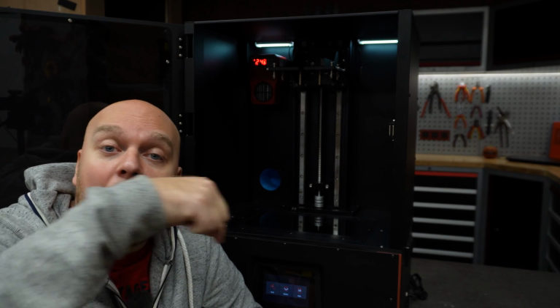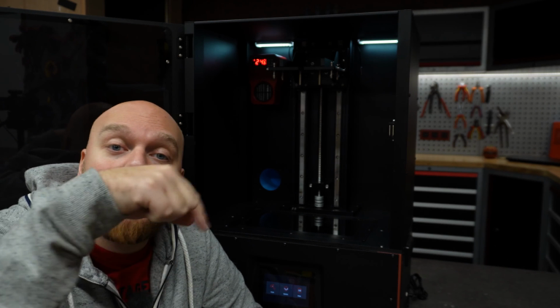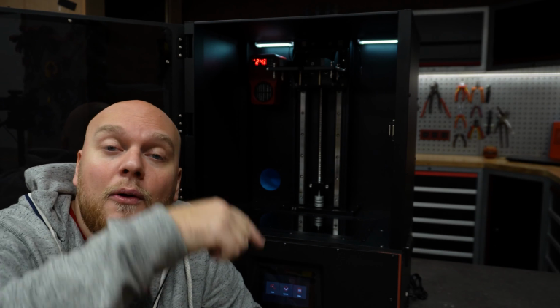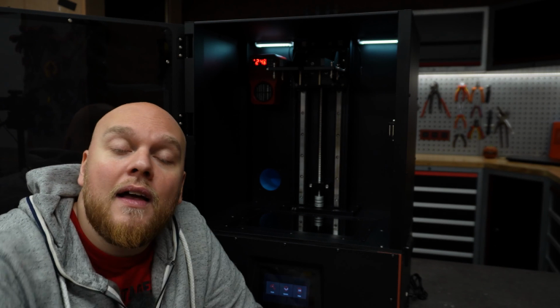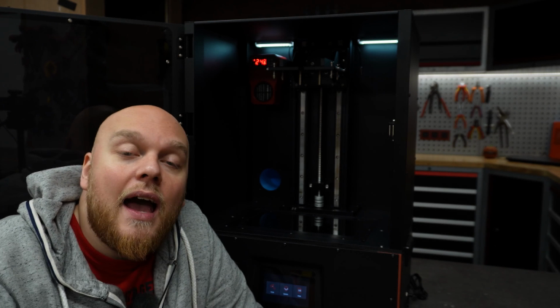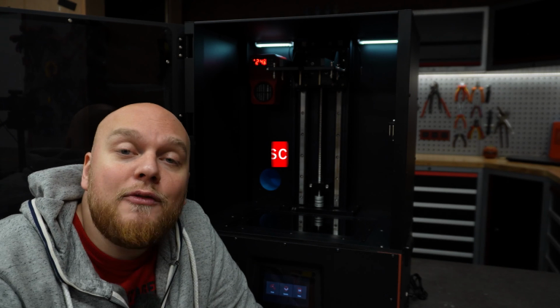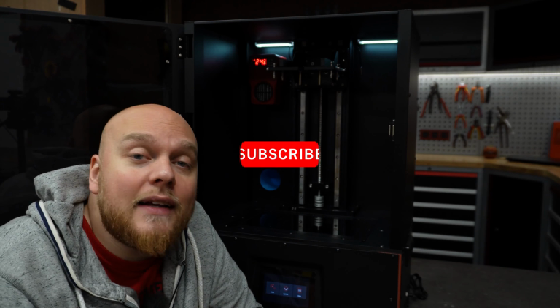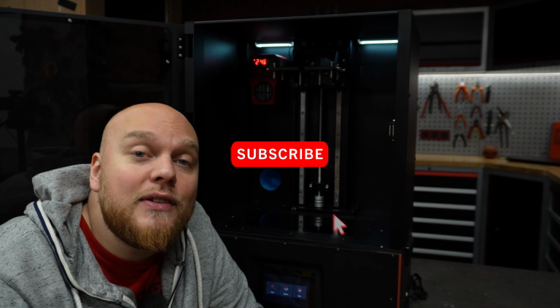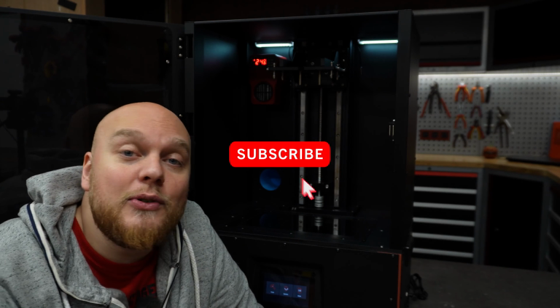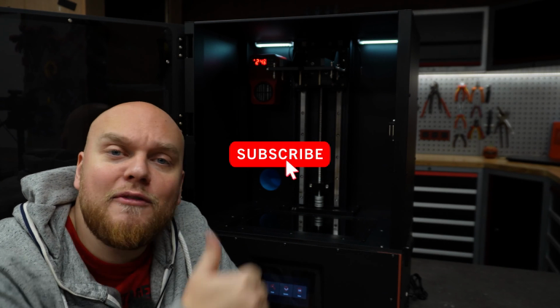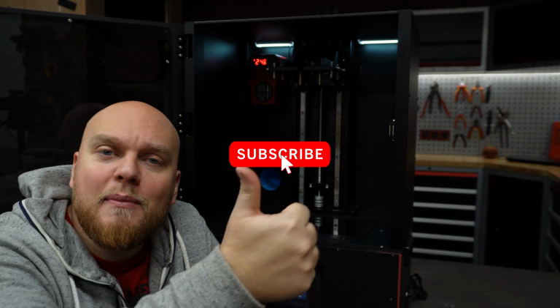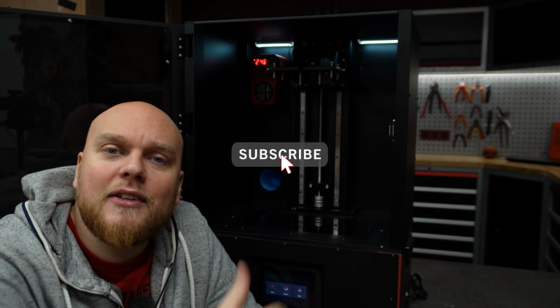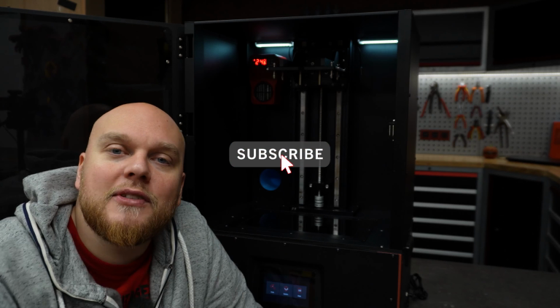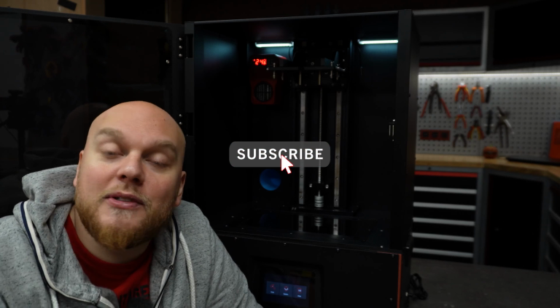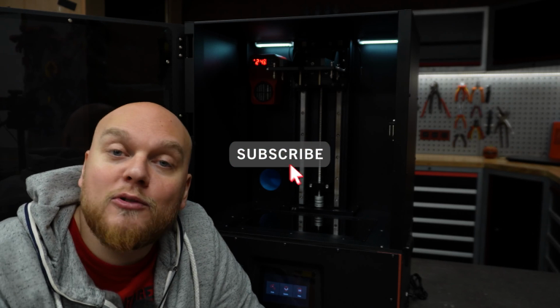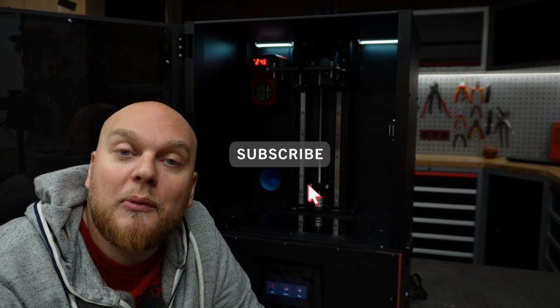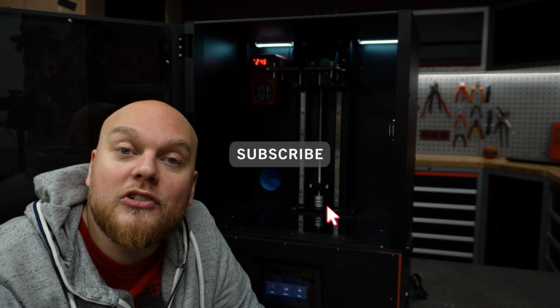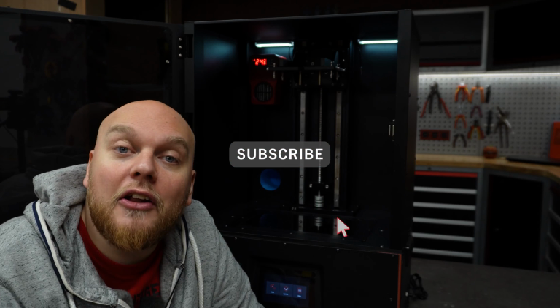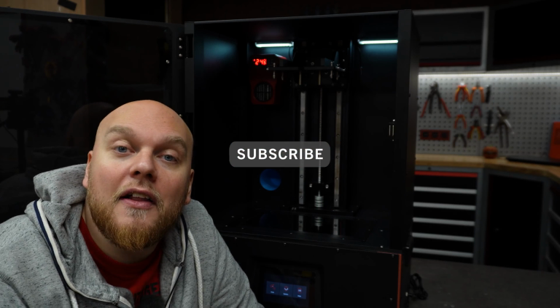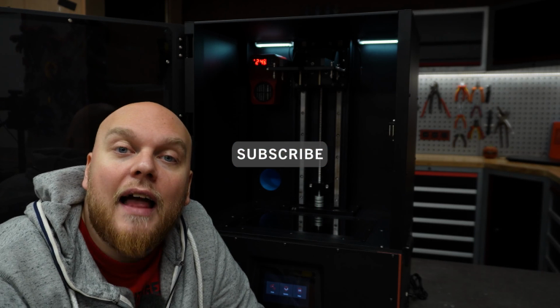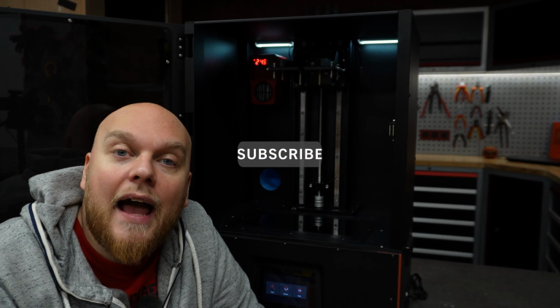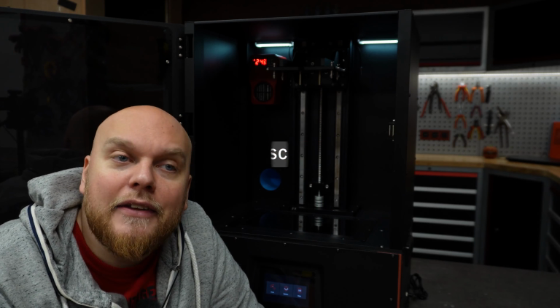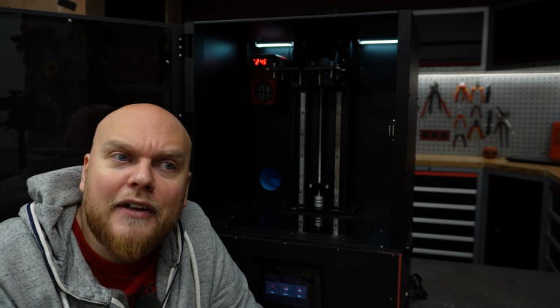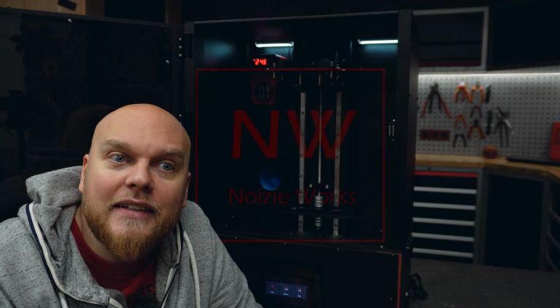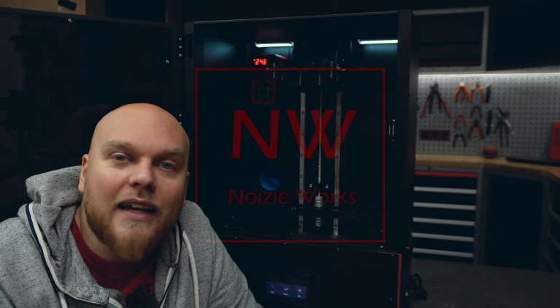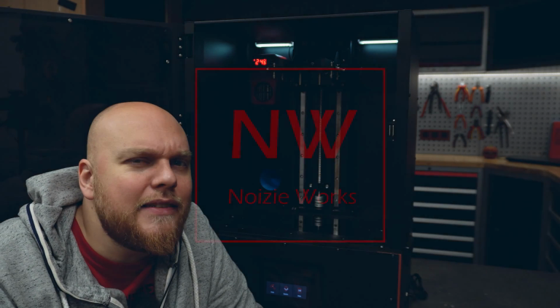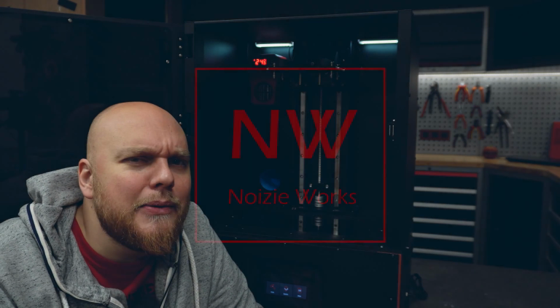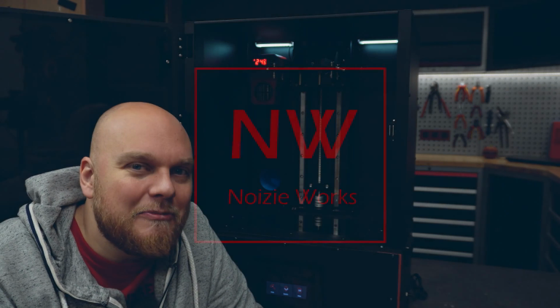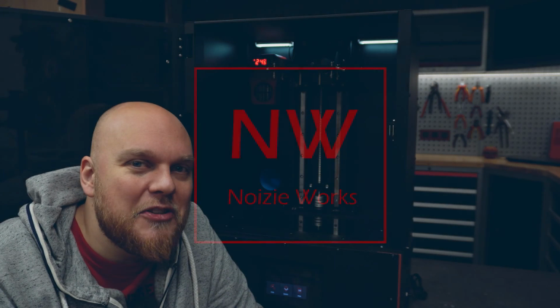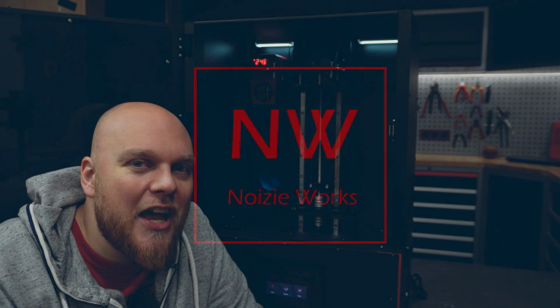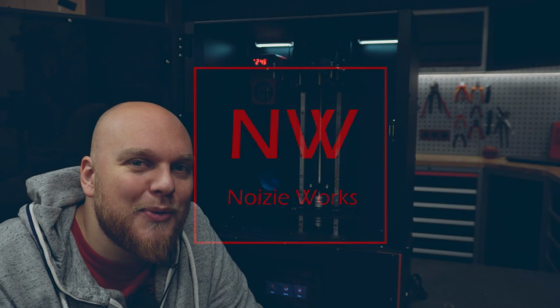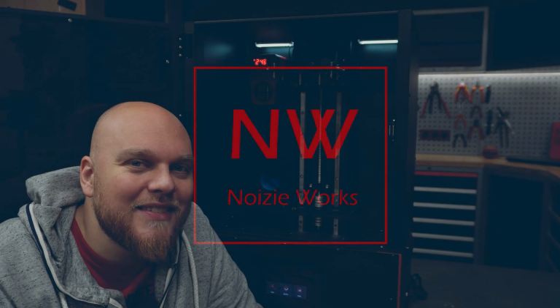All the files you need to print this thing and try it yourself are linked down below. If you like the video, give me a big thumbs up, subscribe to the channel, and guys, I'll see you in the next one.